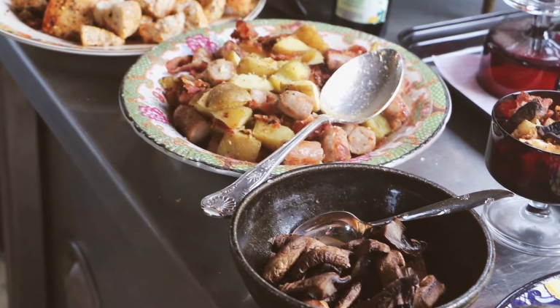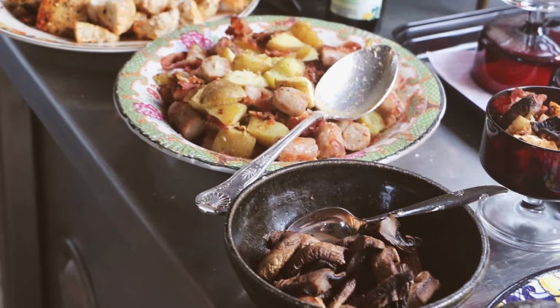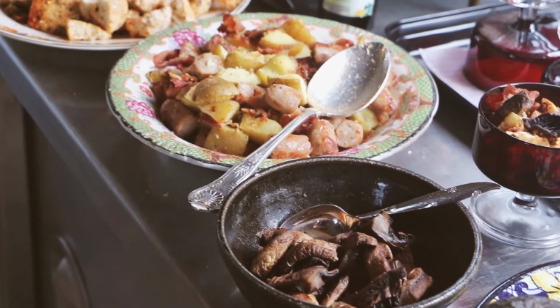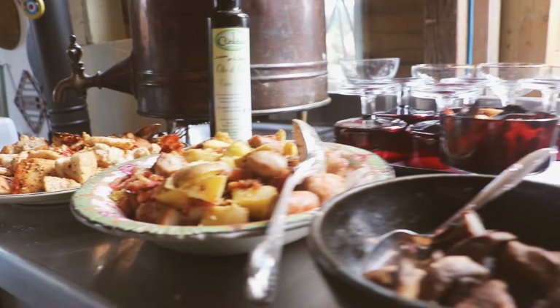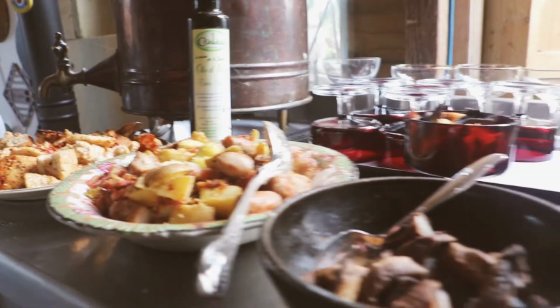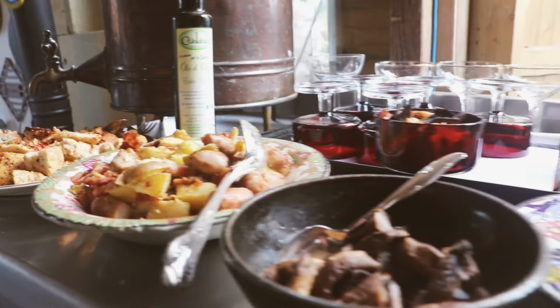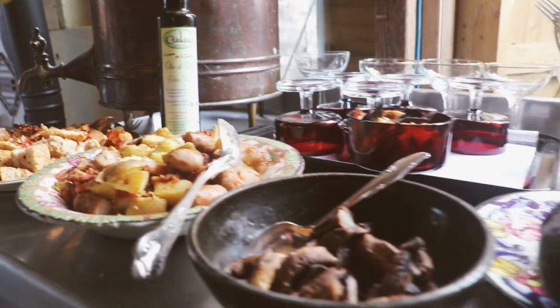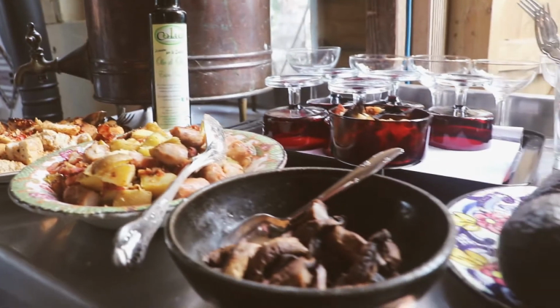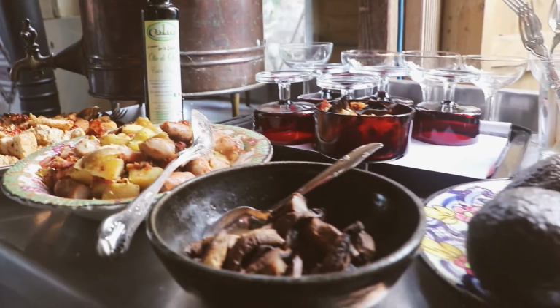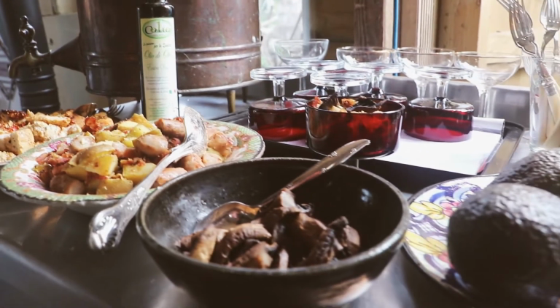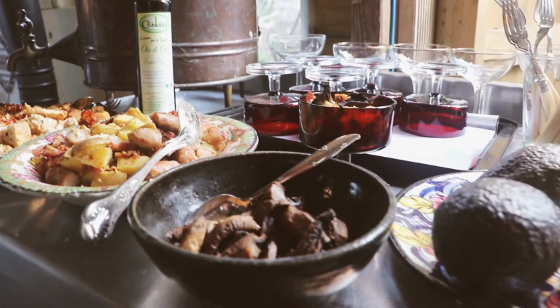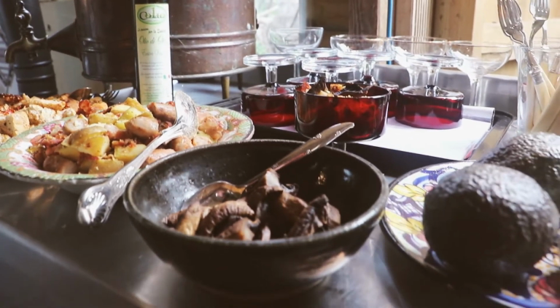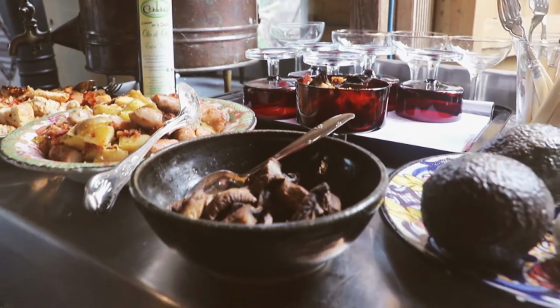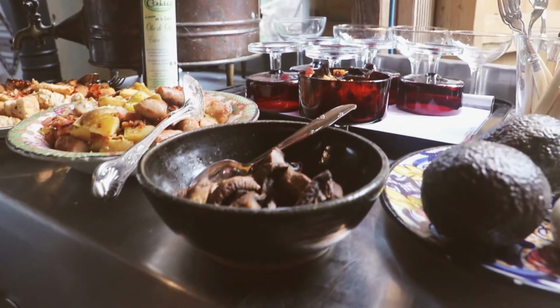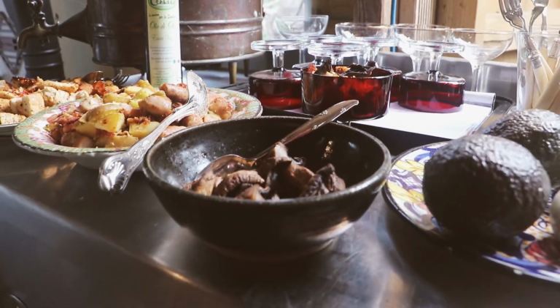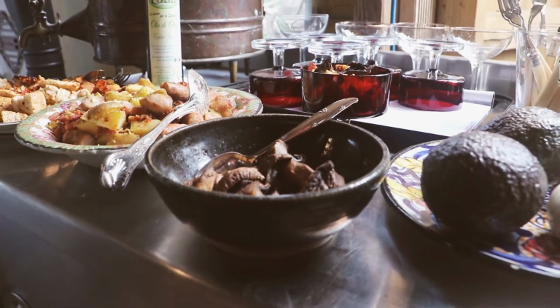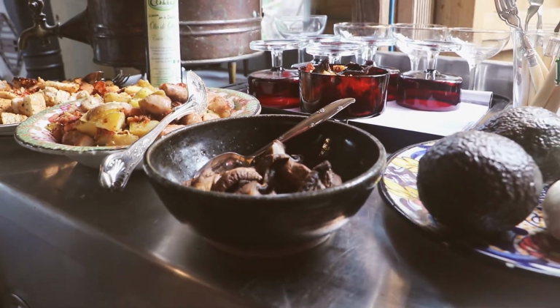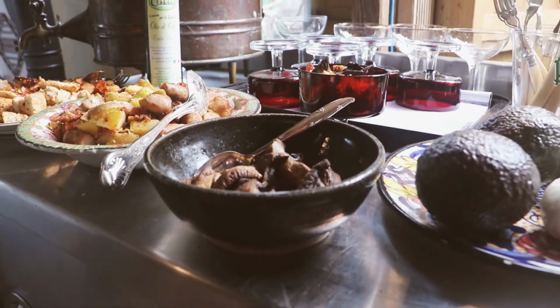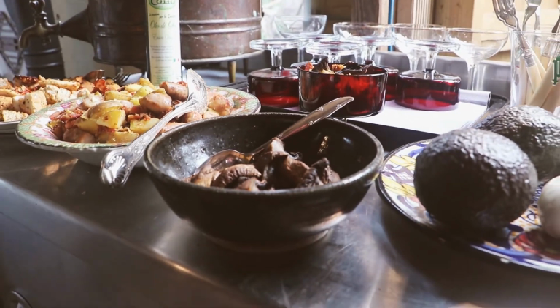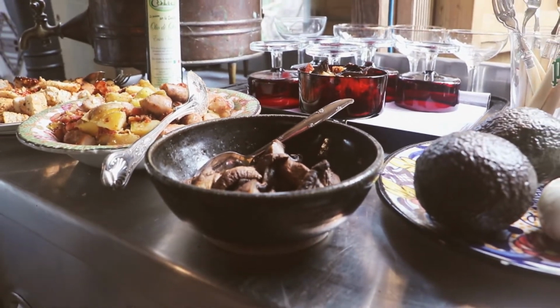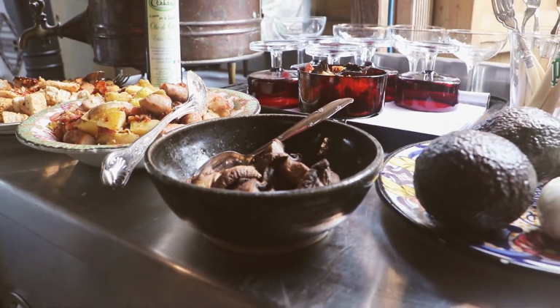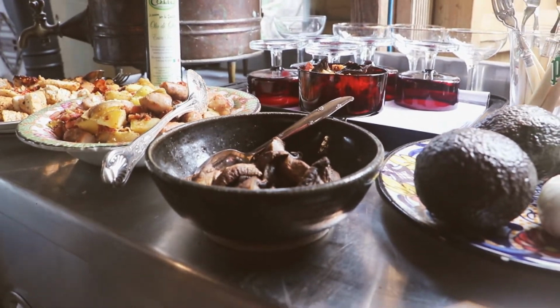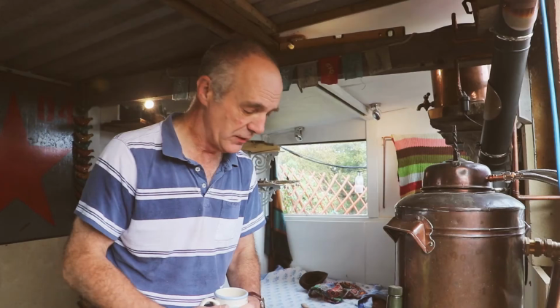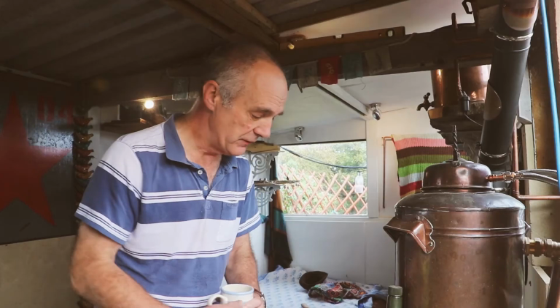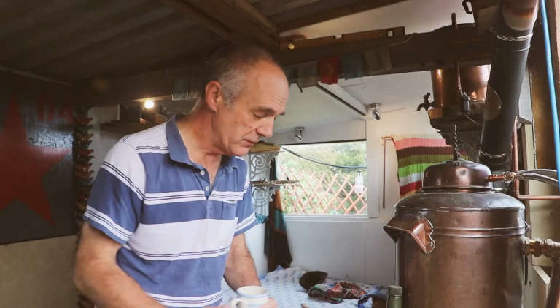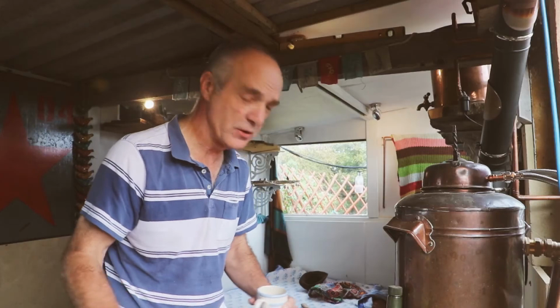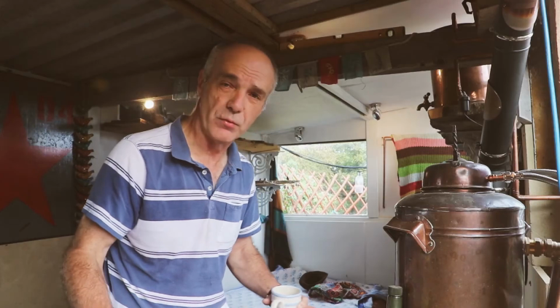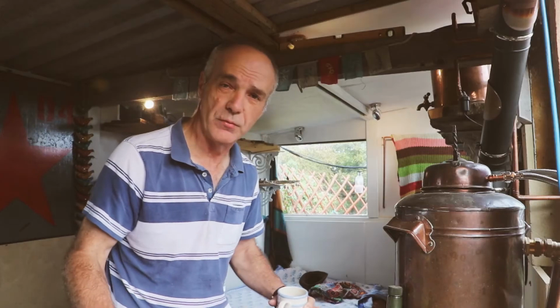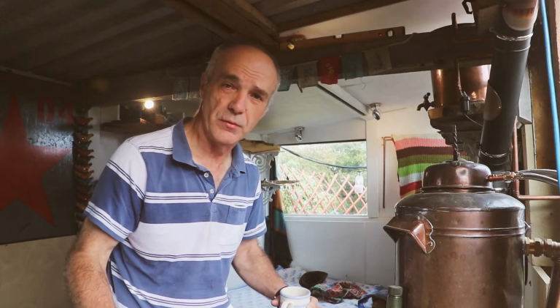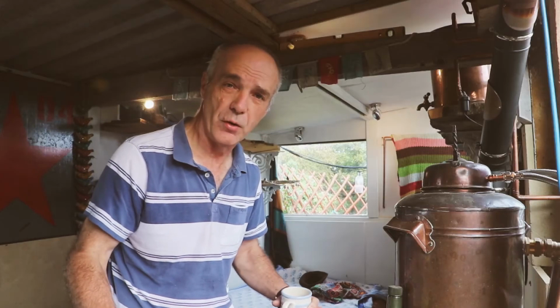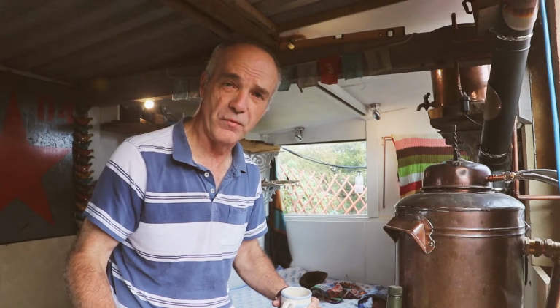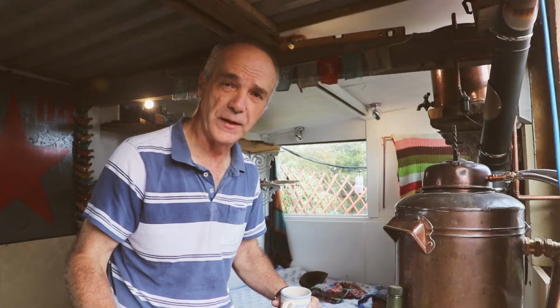And then finally, we've got mushrooms. We picked the mushrooms and roasted them slowly on the small stove. And there you go — the whole thing.